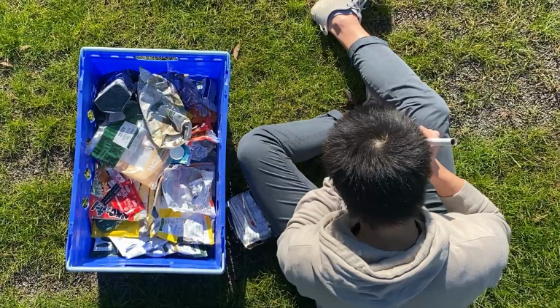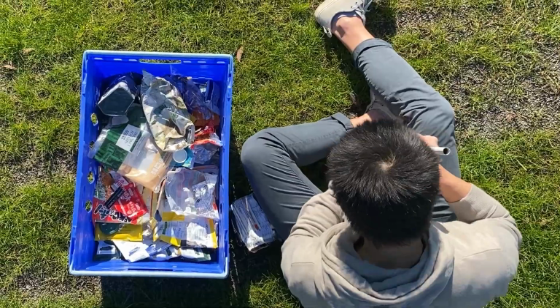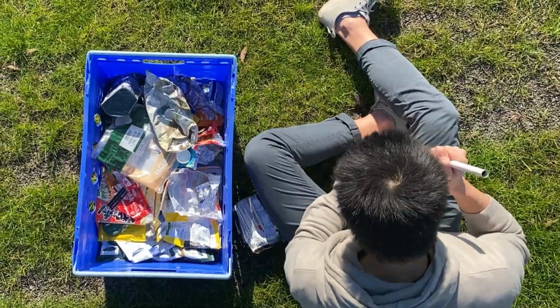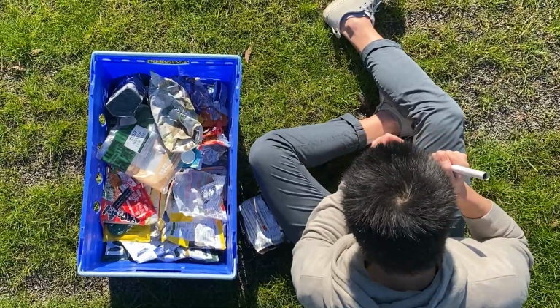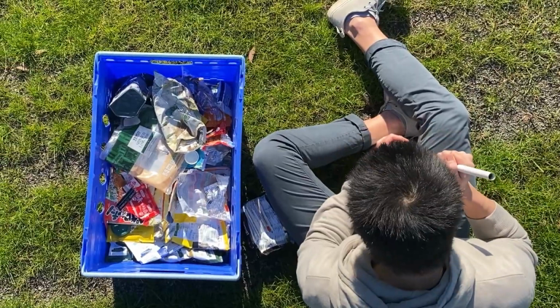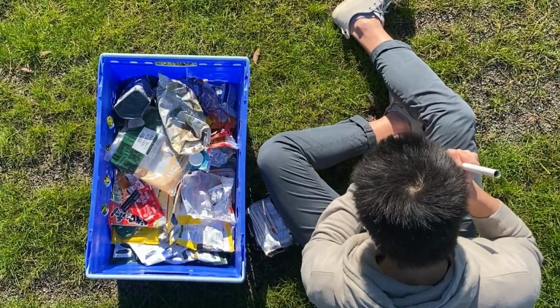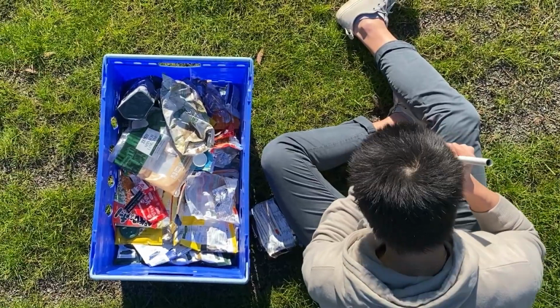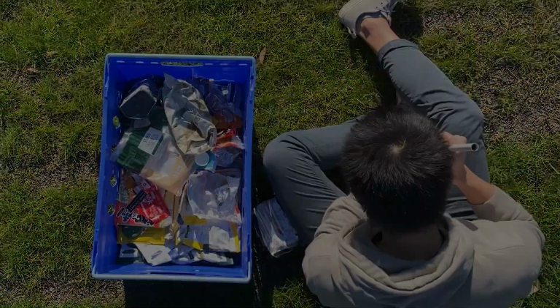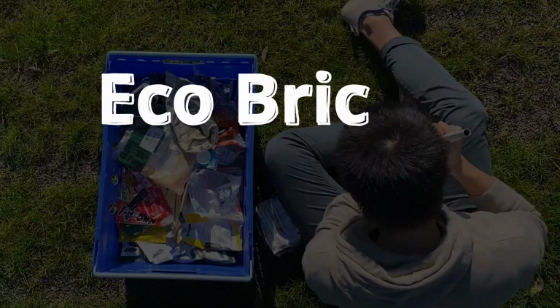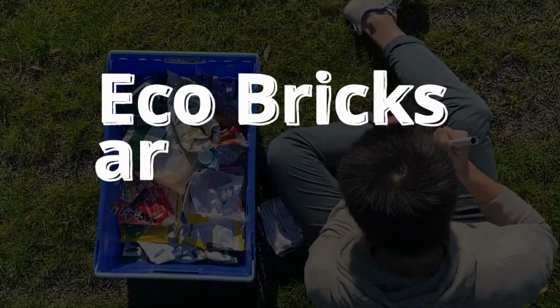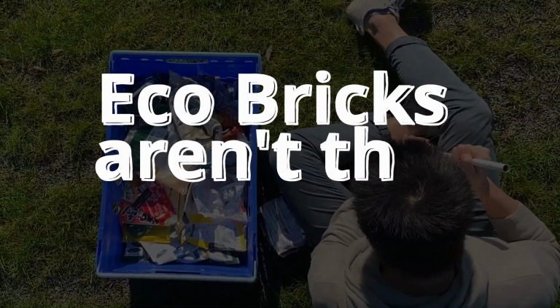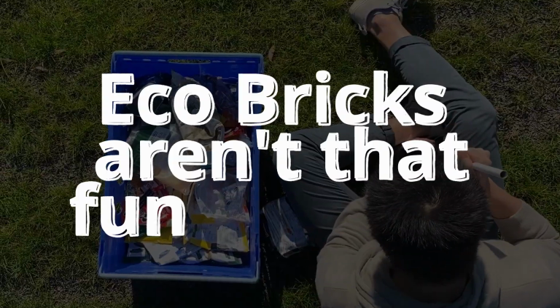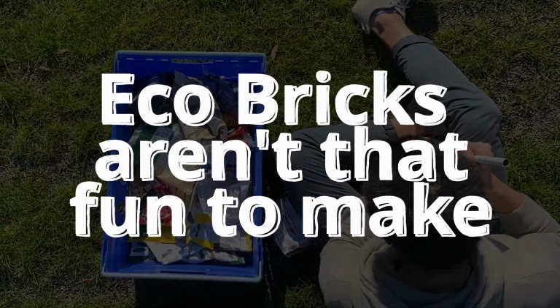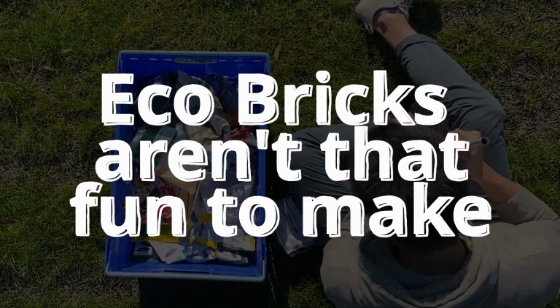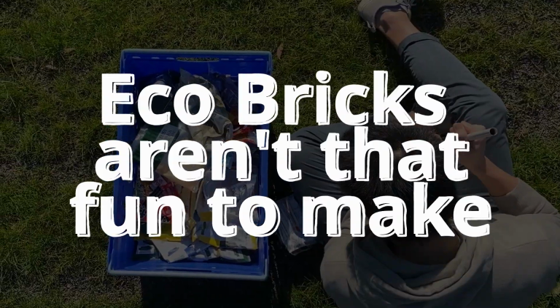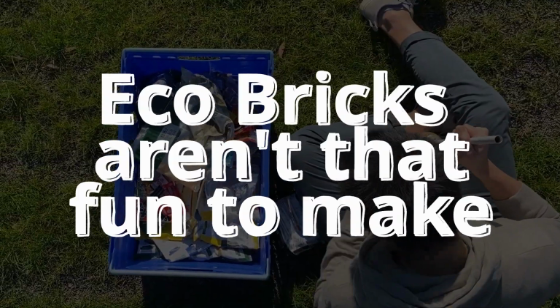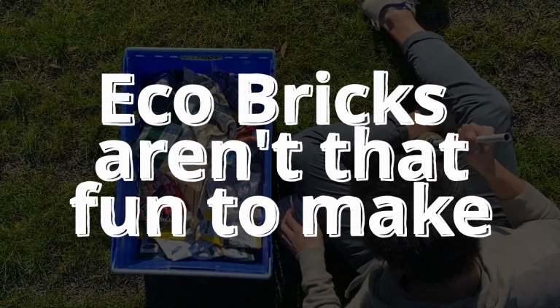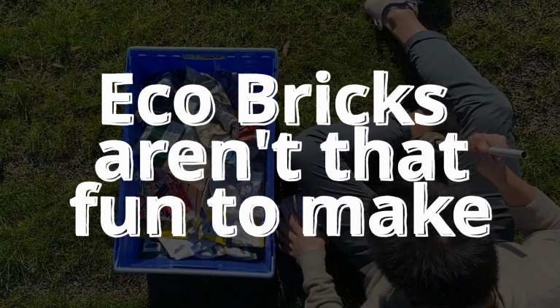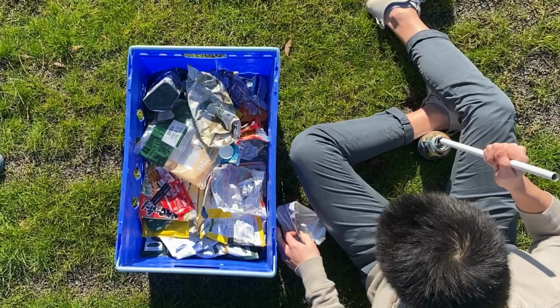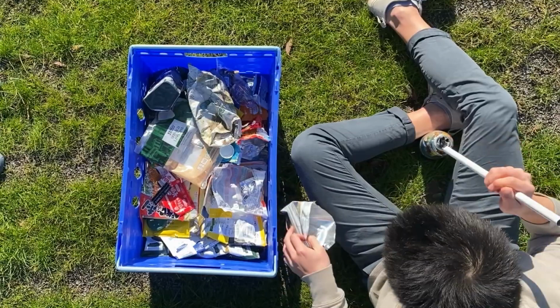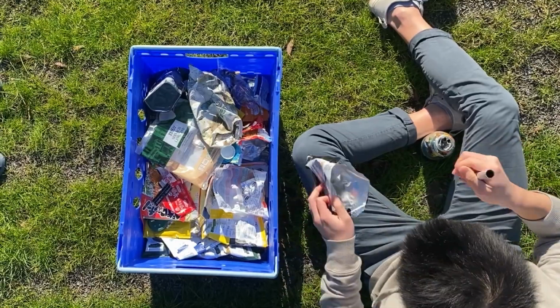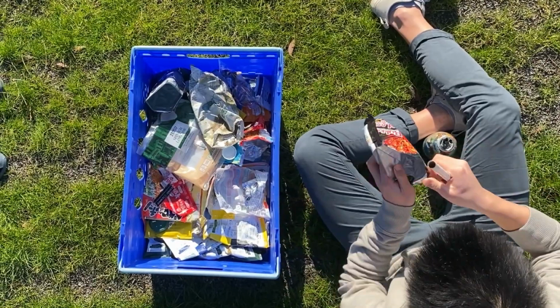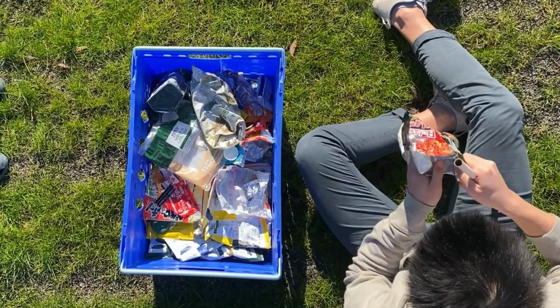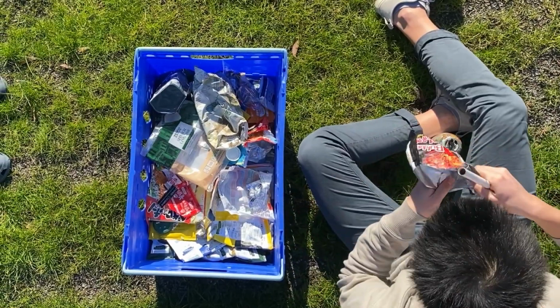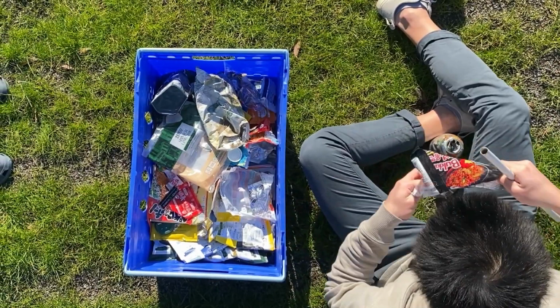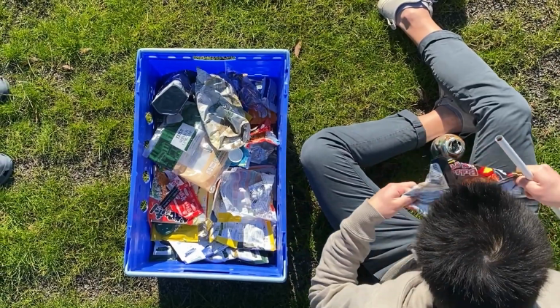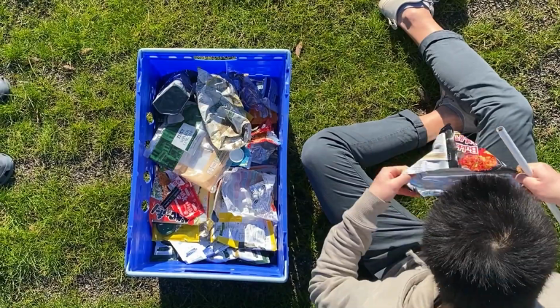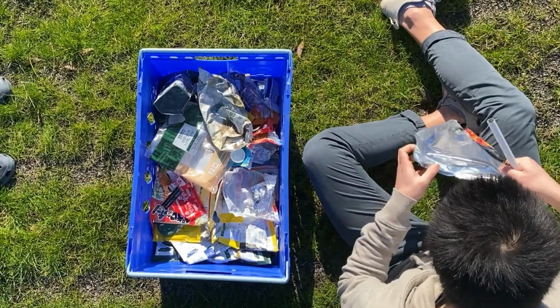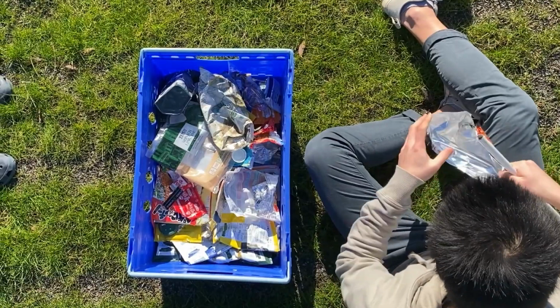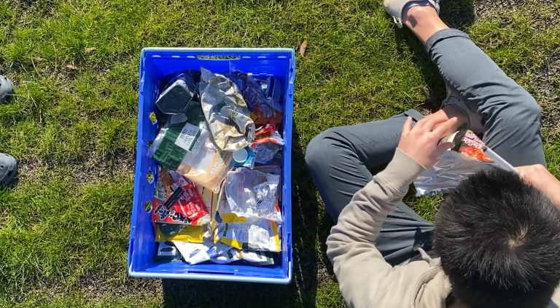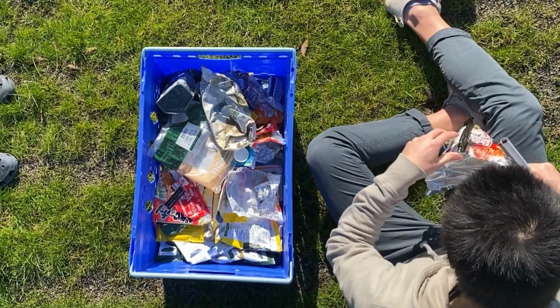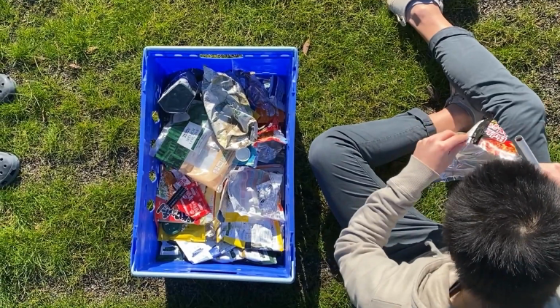Here's the problem. Ecobricks aren't that fun to make. It takes patience to collect and compress that much plastic.